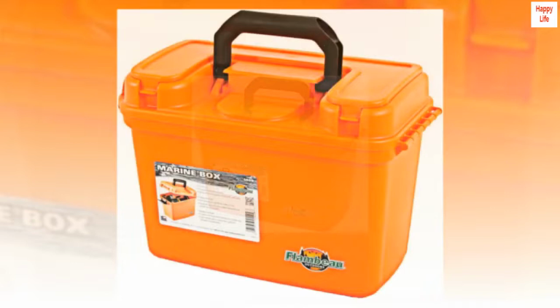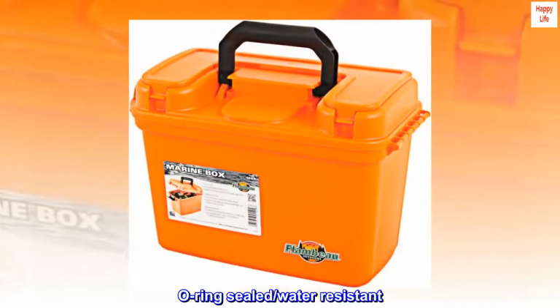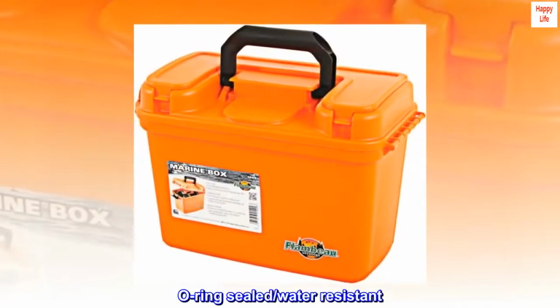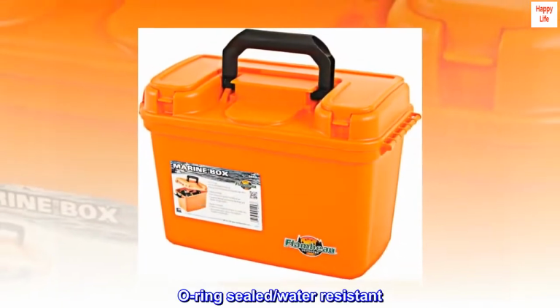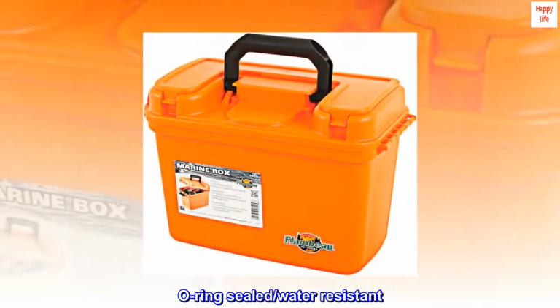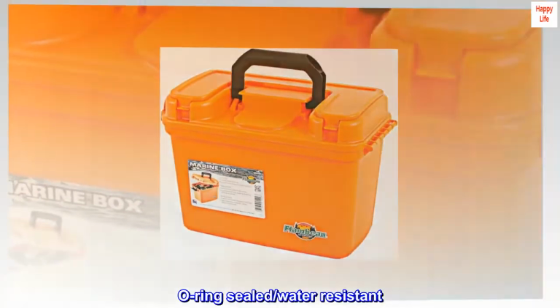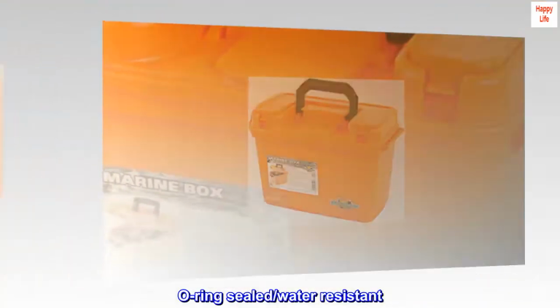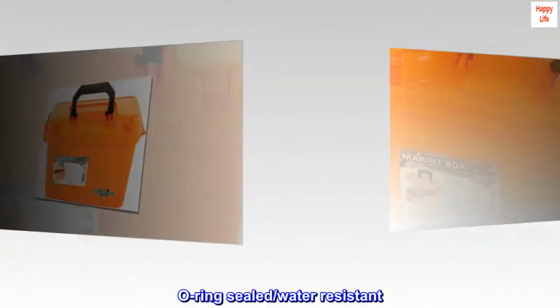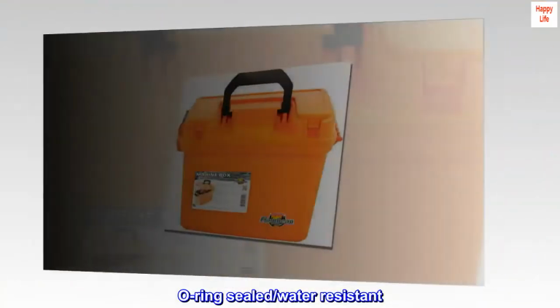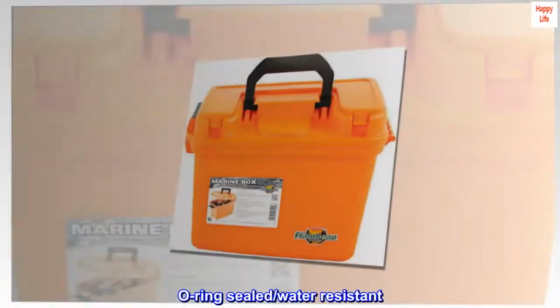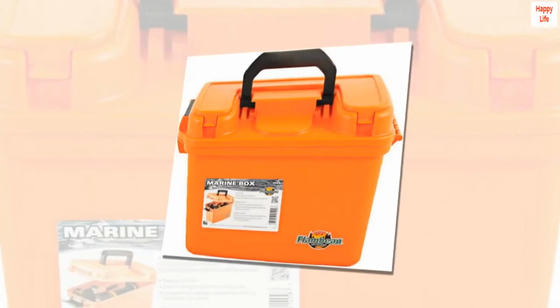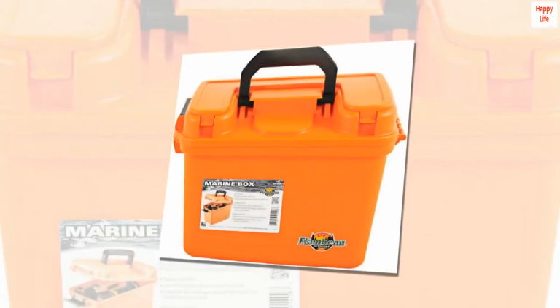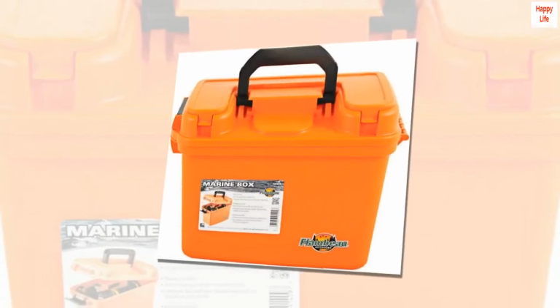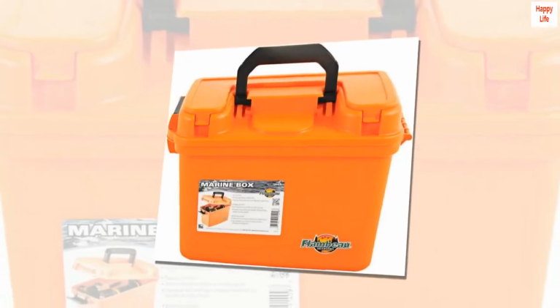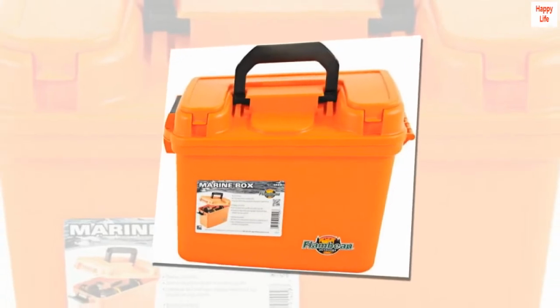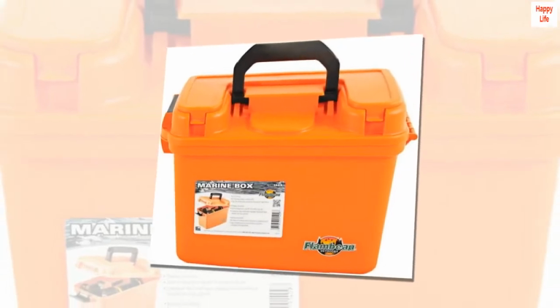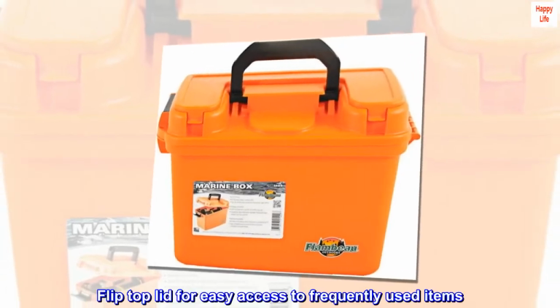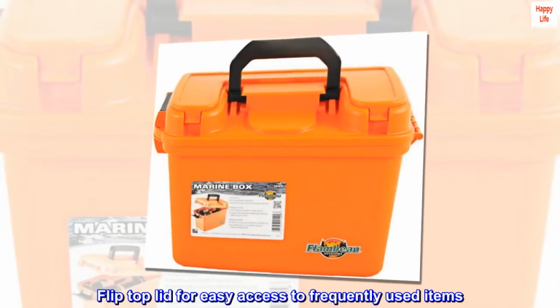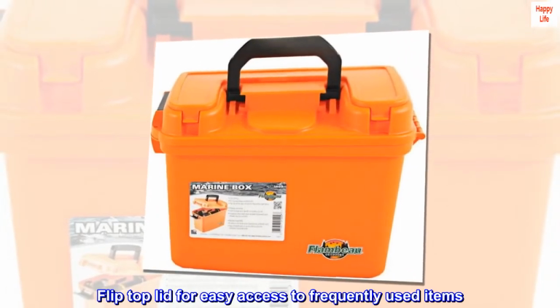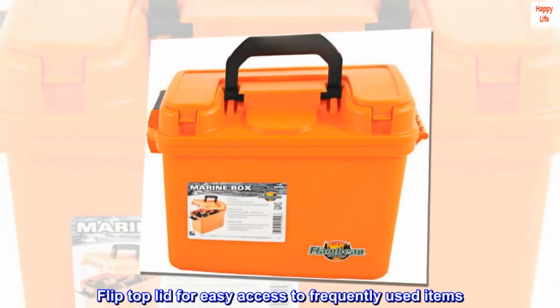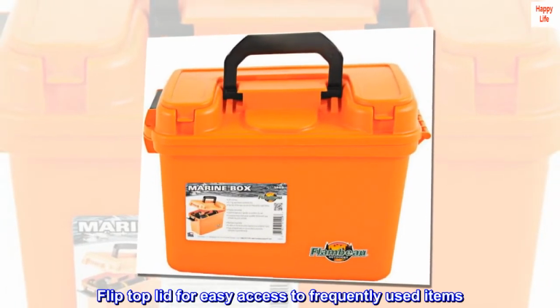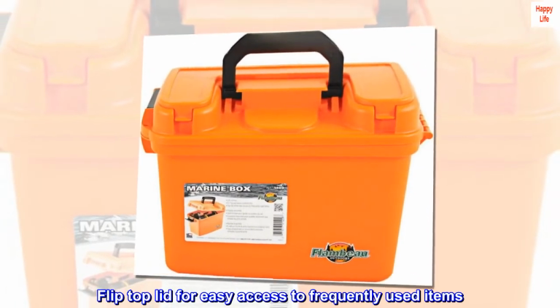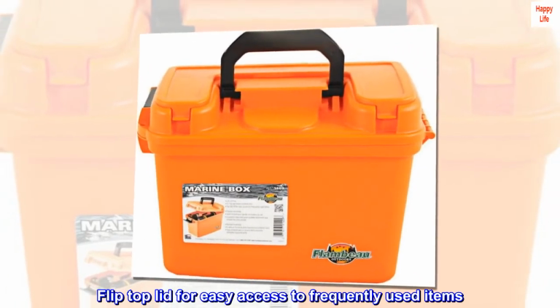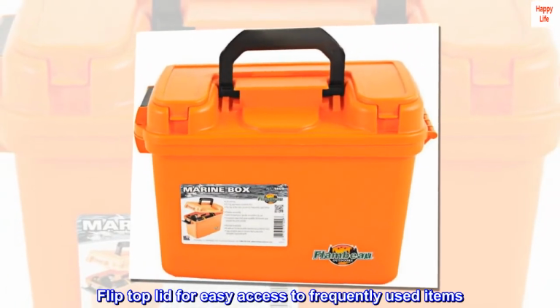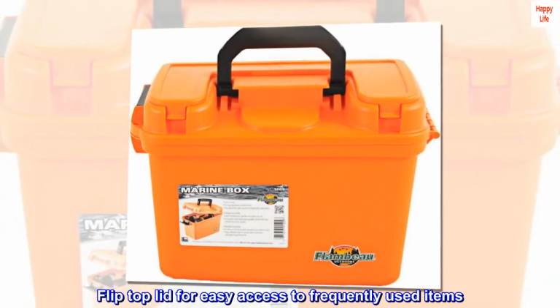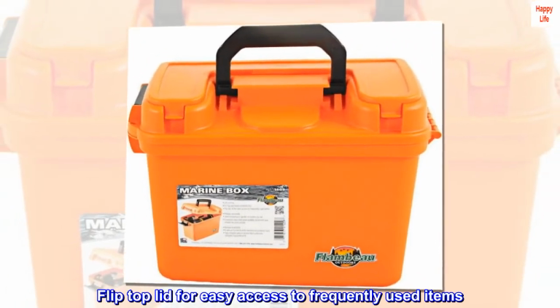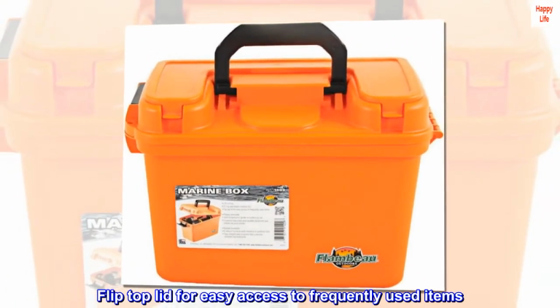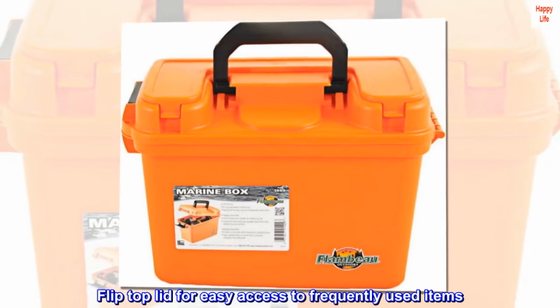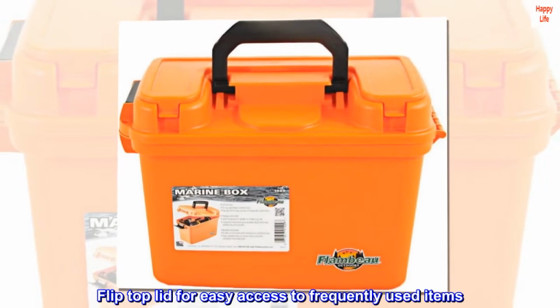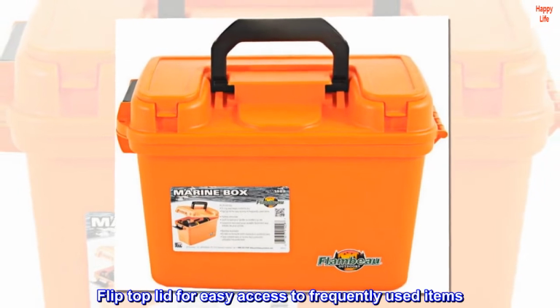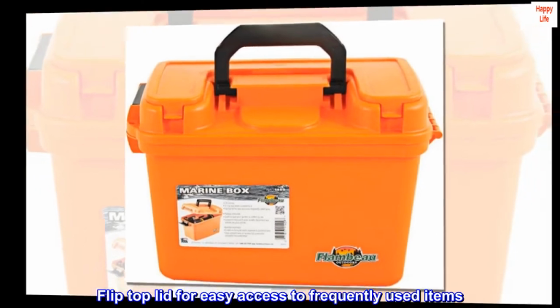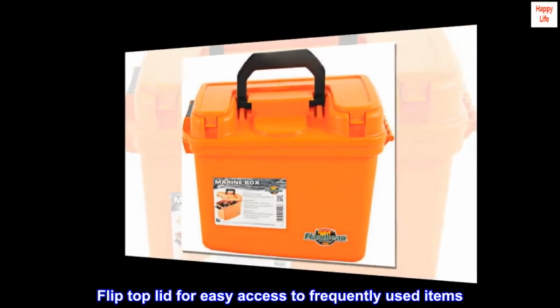O-ring sealed water resistant flip top lid for easy access to frequently used items.